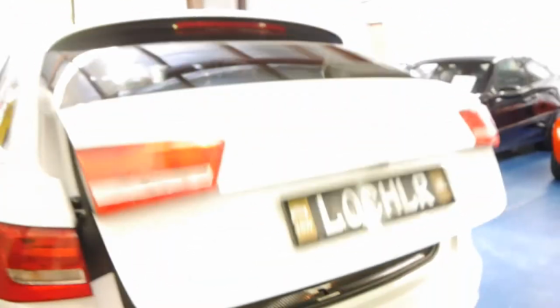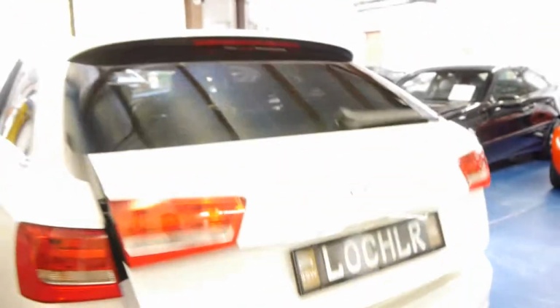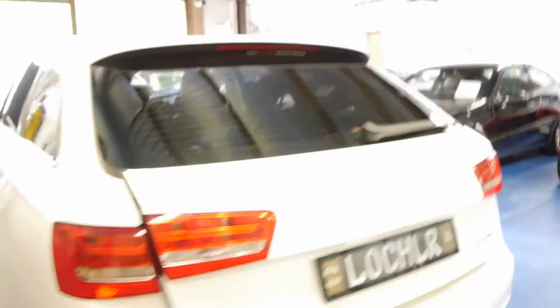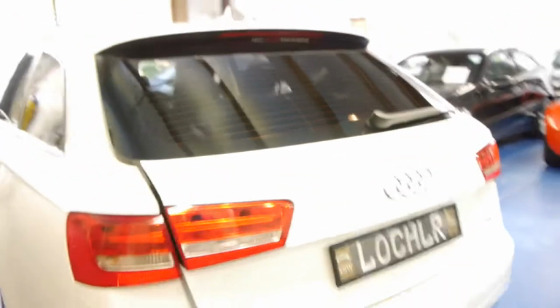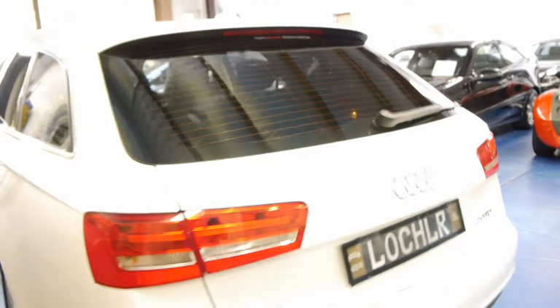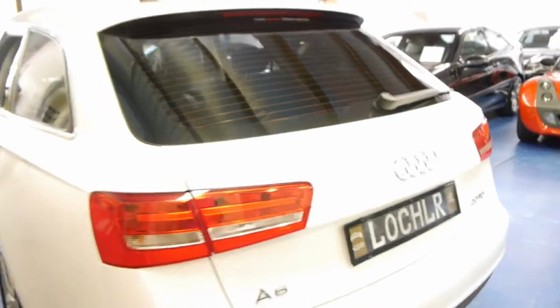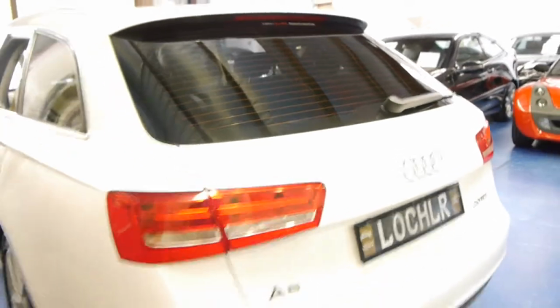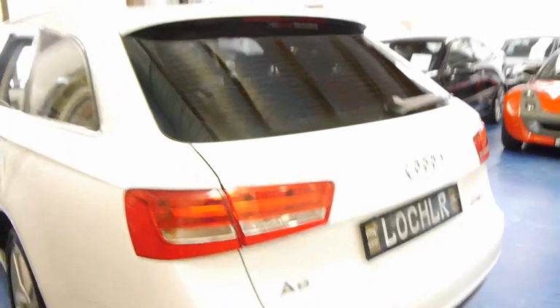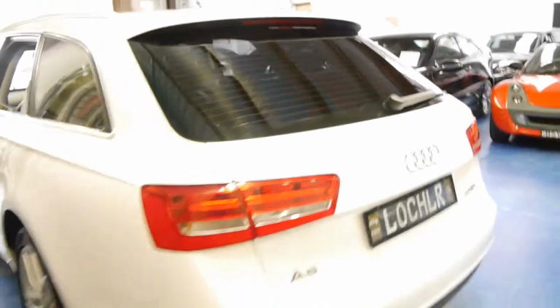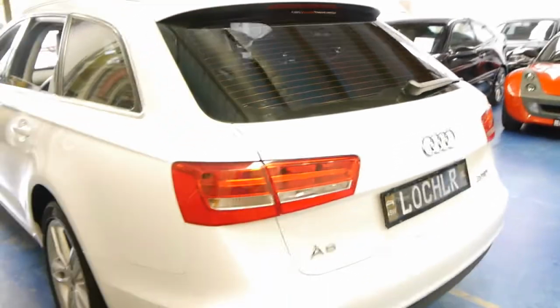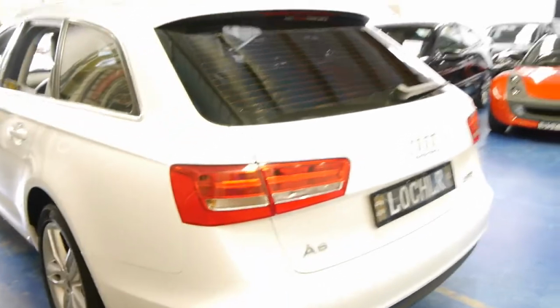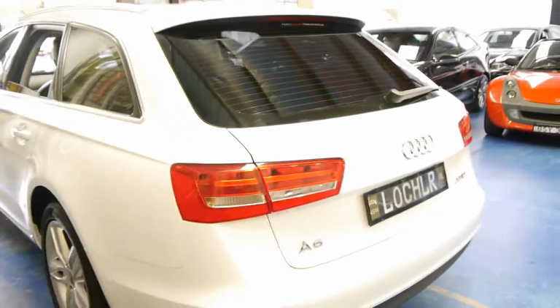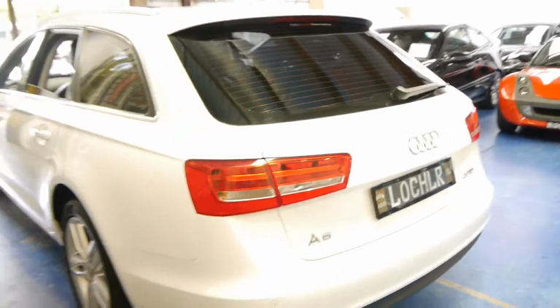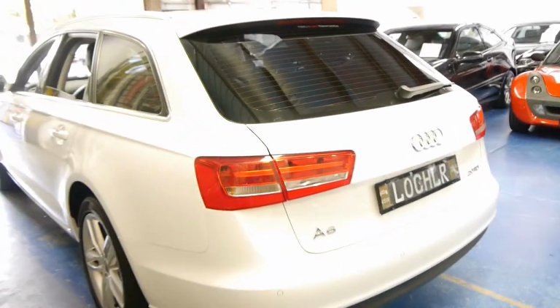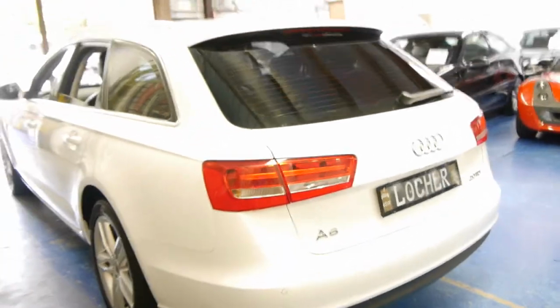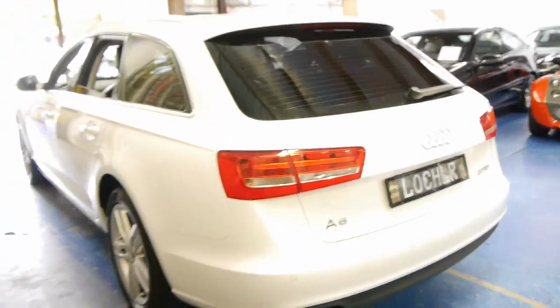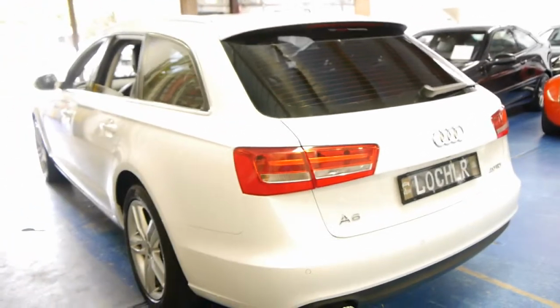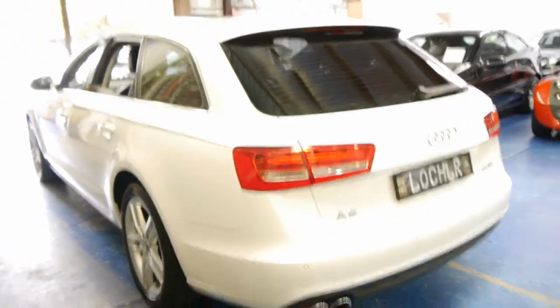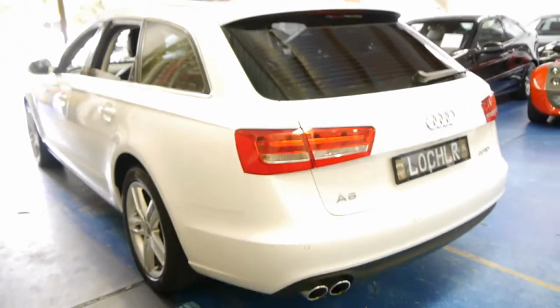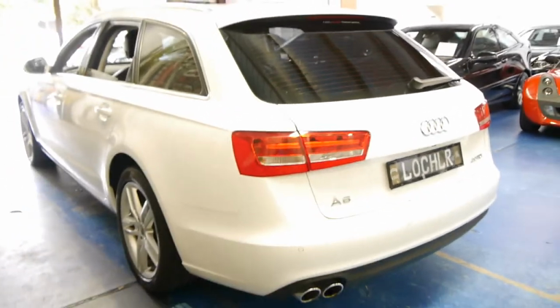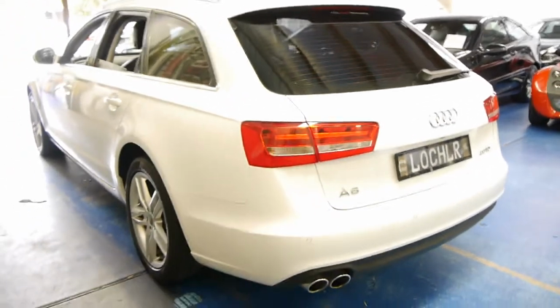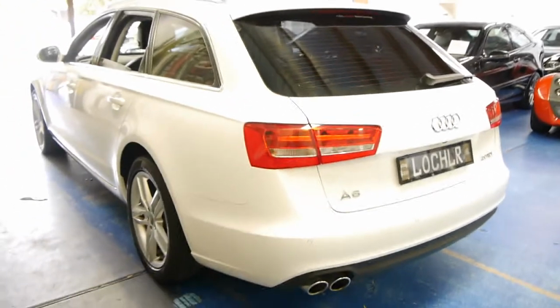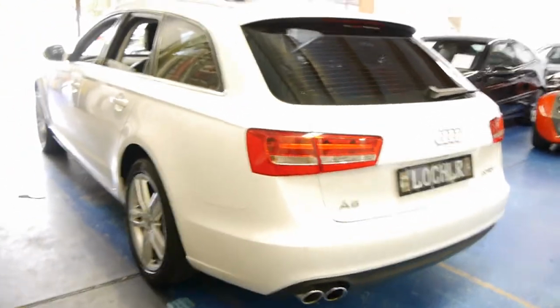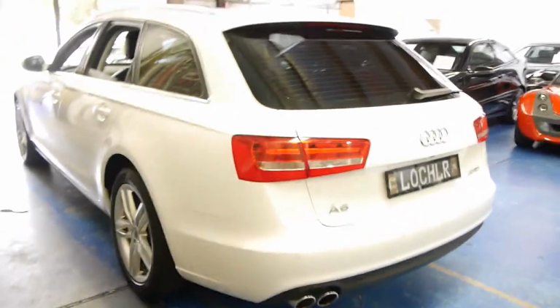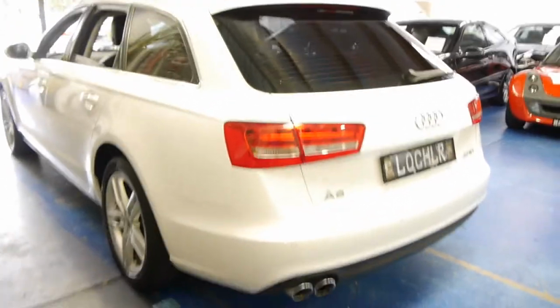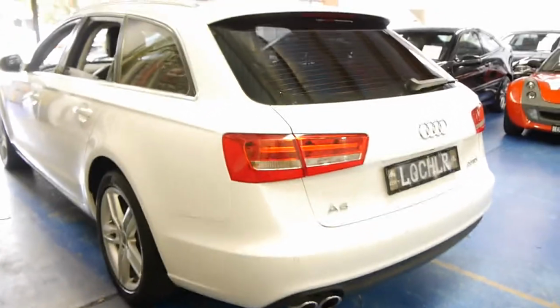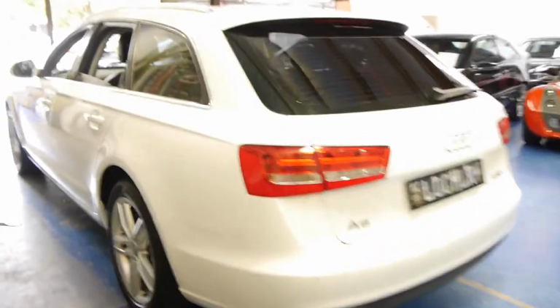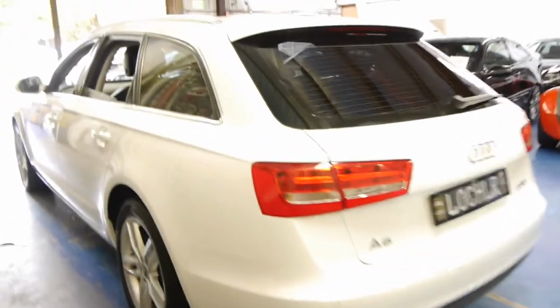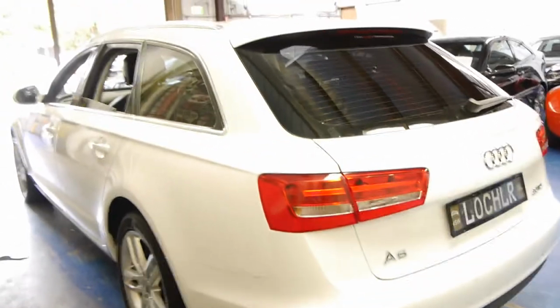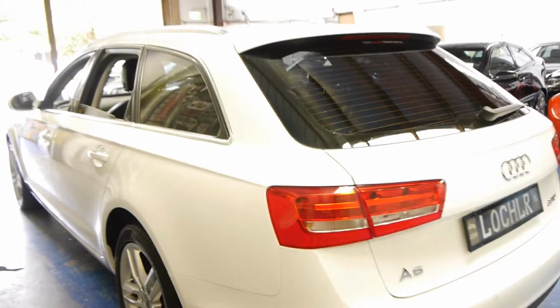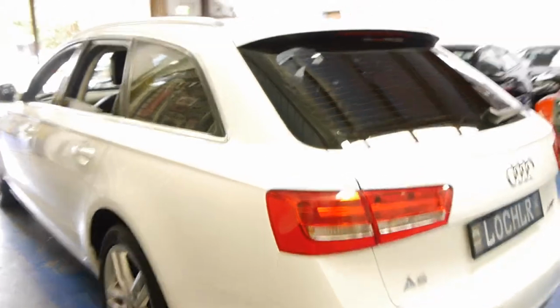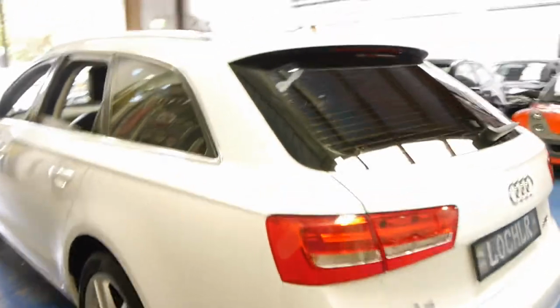Personally, I think the station wagons look infinitely better than the sedans. They tend to hold their value a lot better as well.